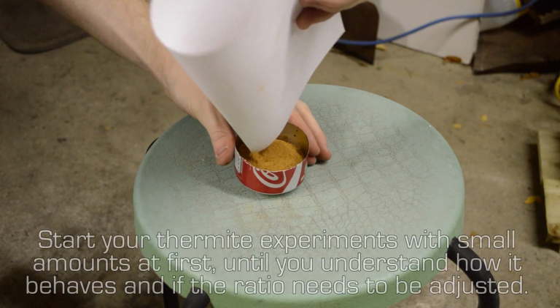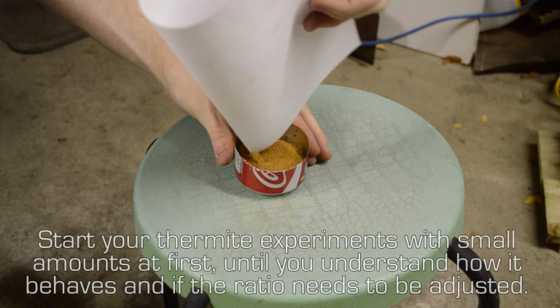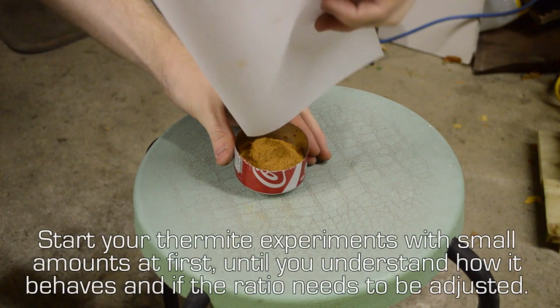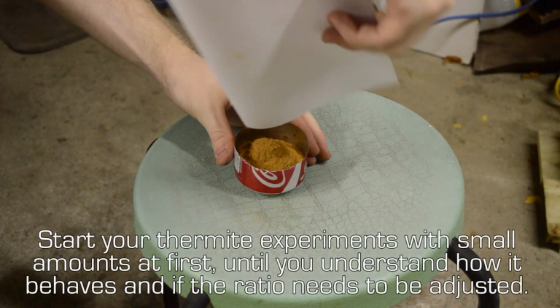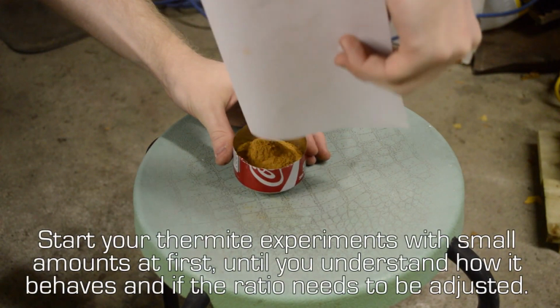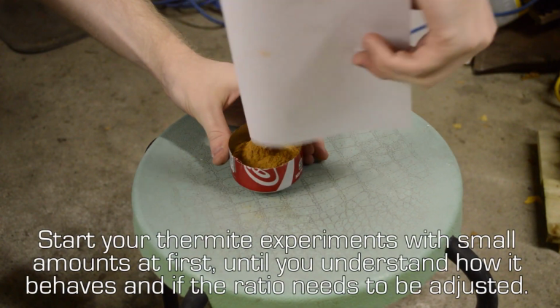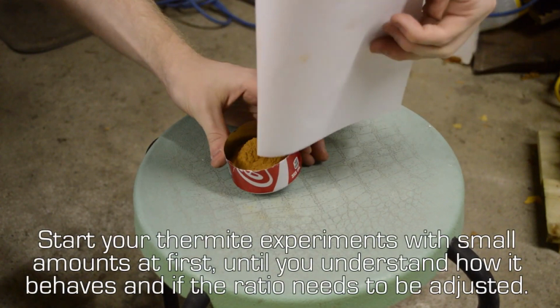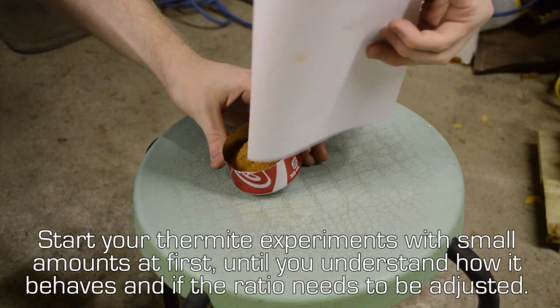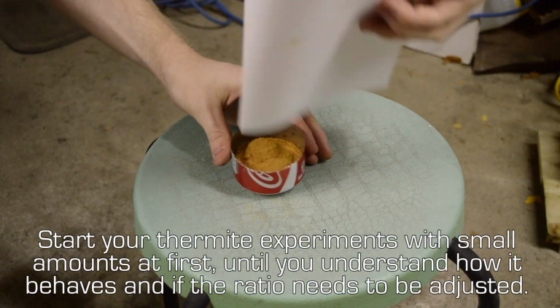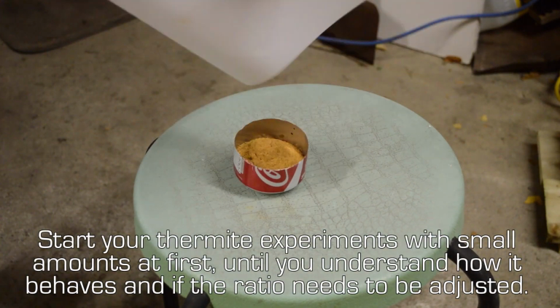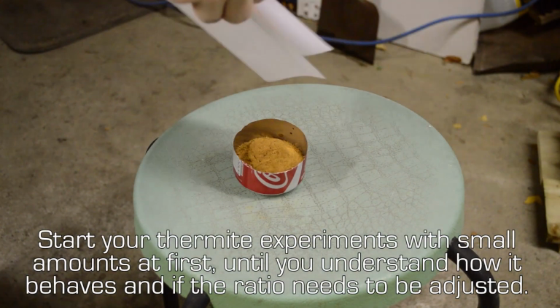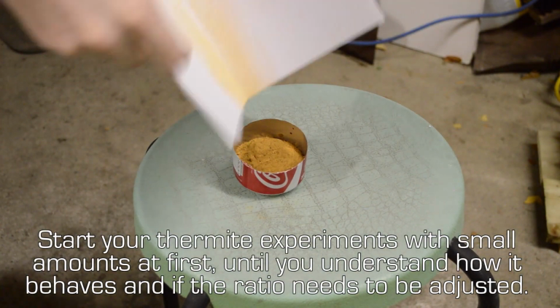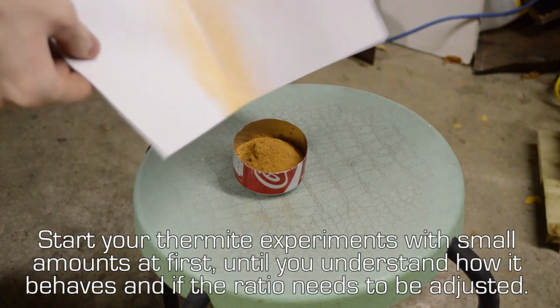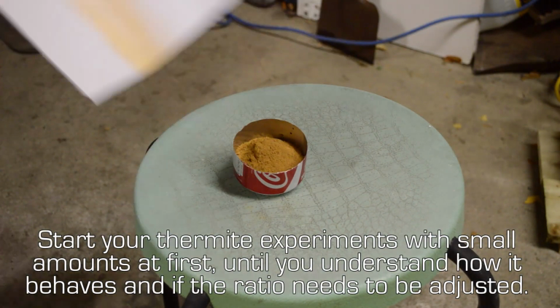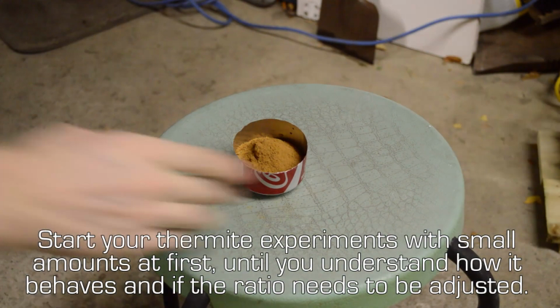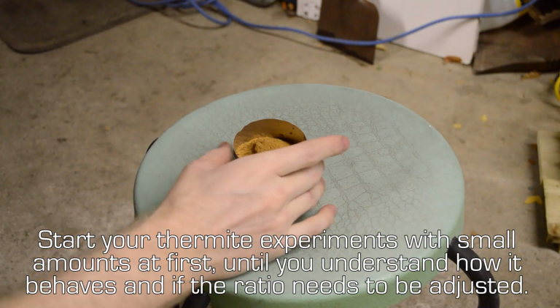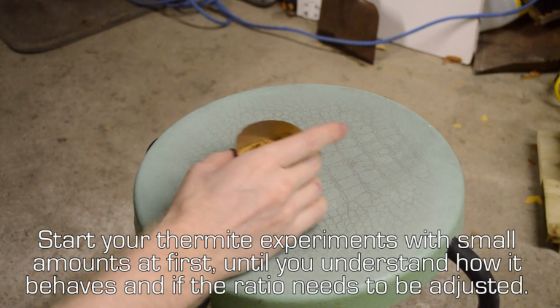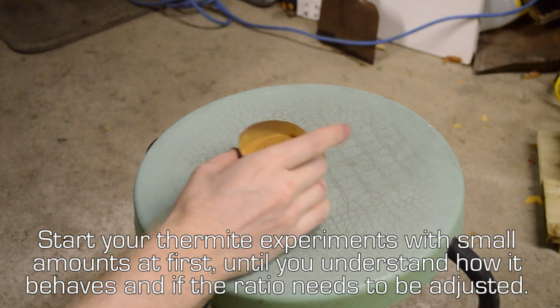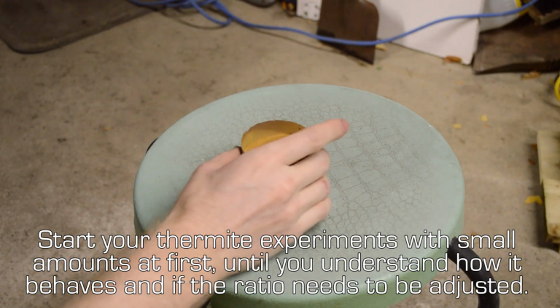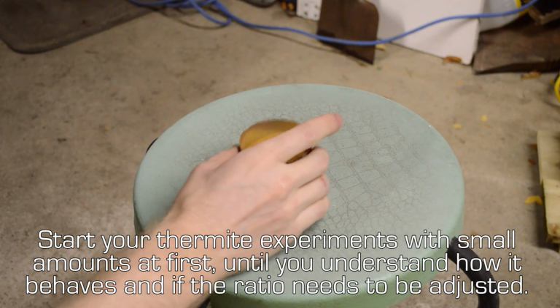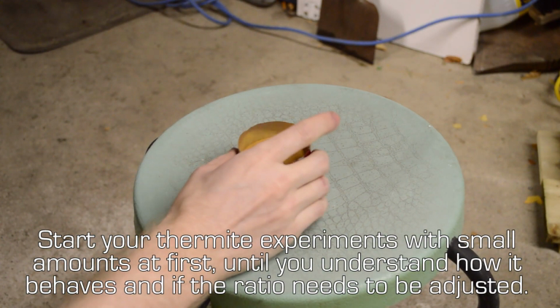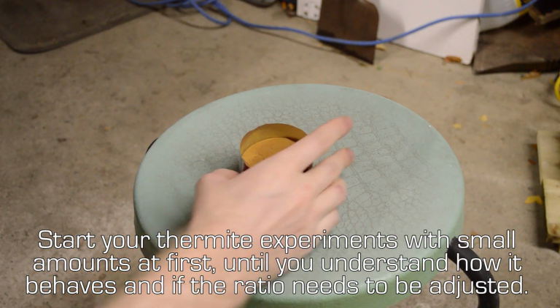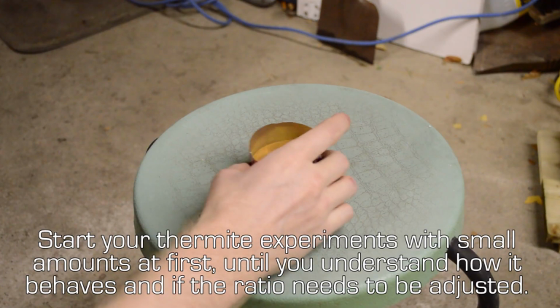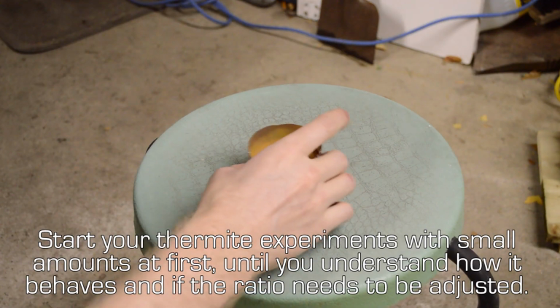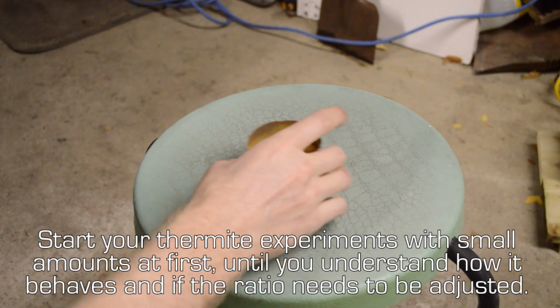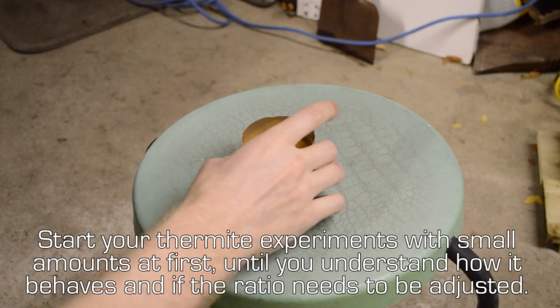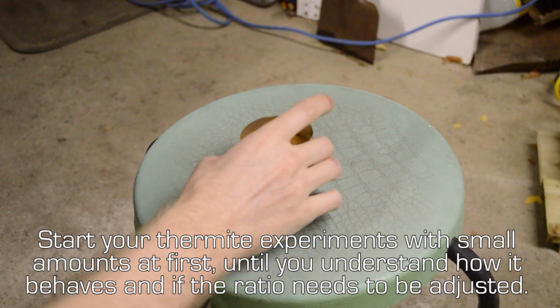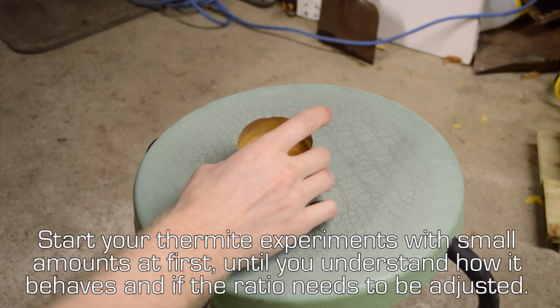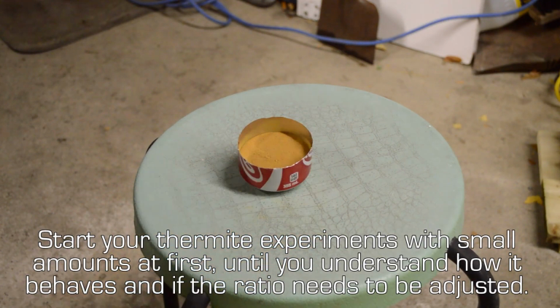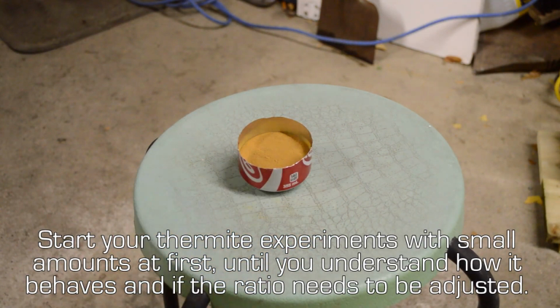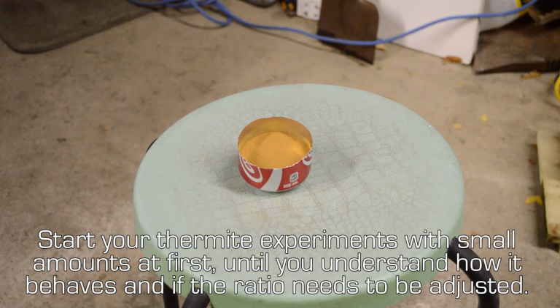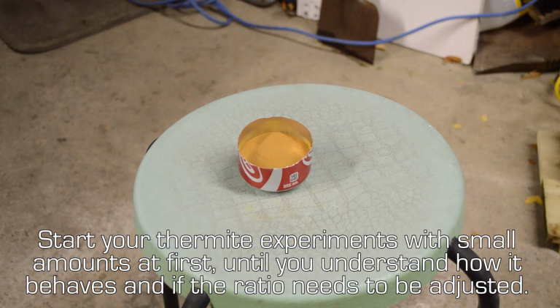Start your thermite experiments with a small amount at first until you understand how it behaves and if the ratio needs to be adjusted.